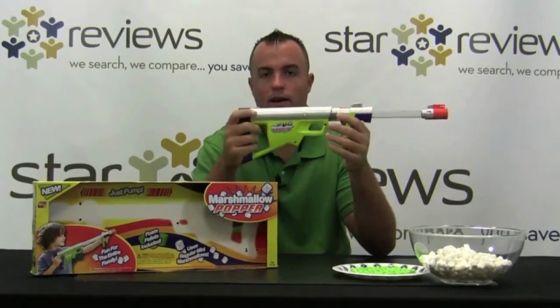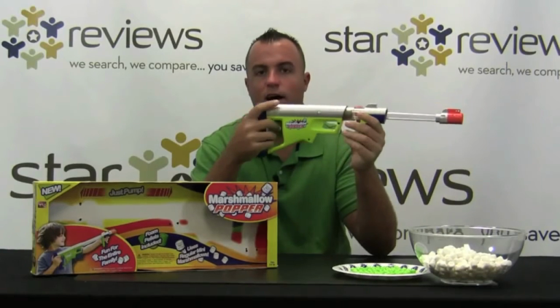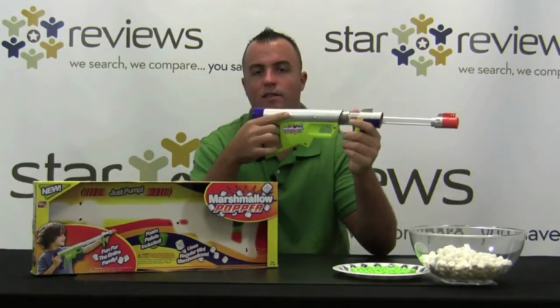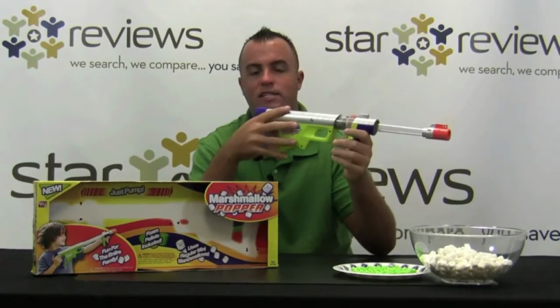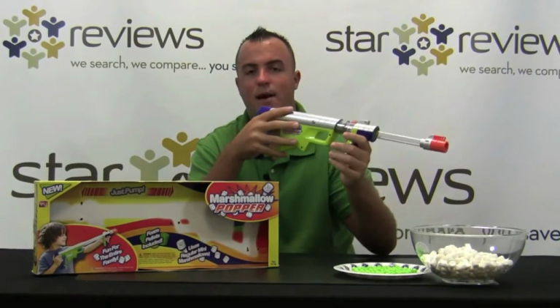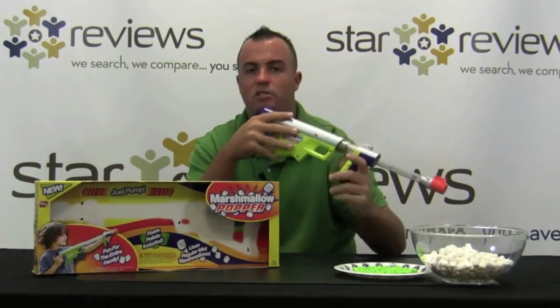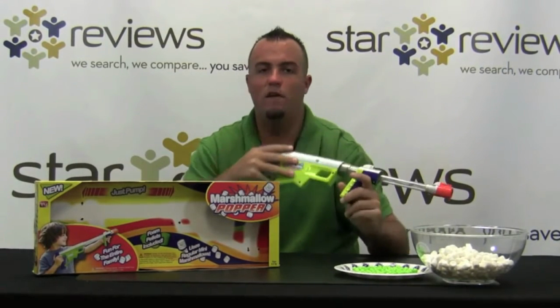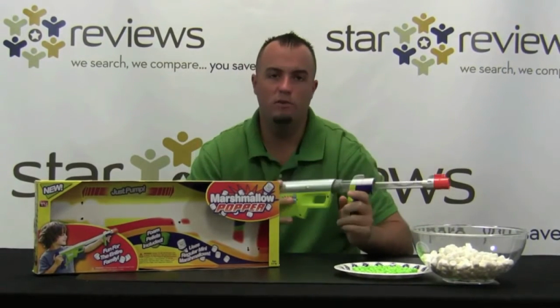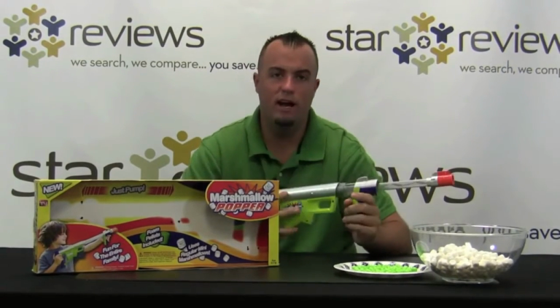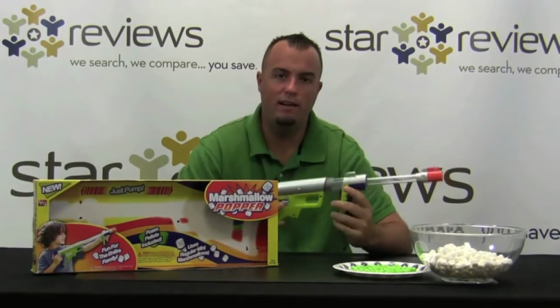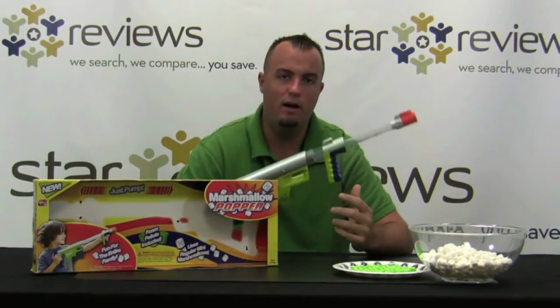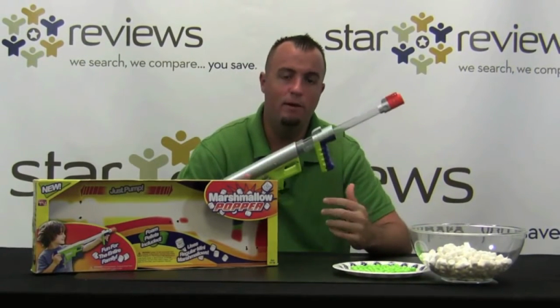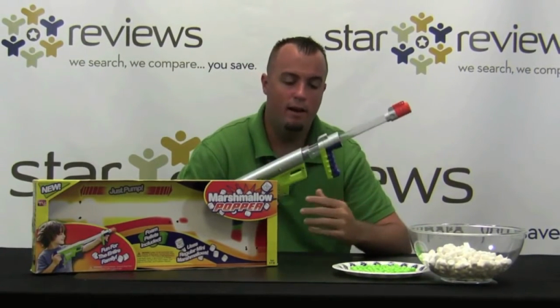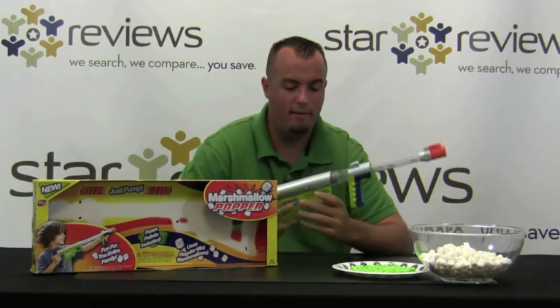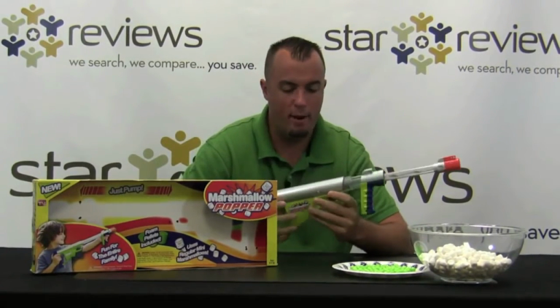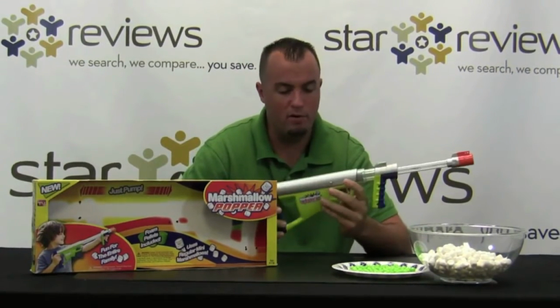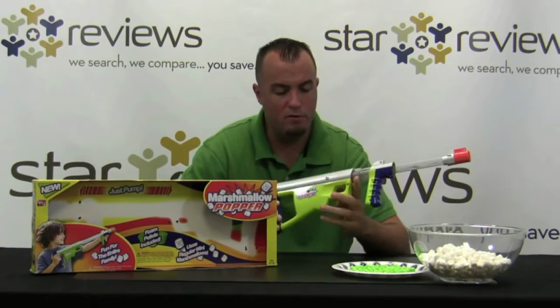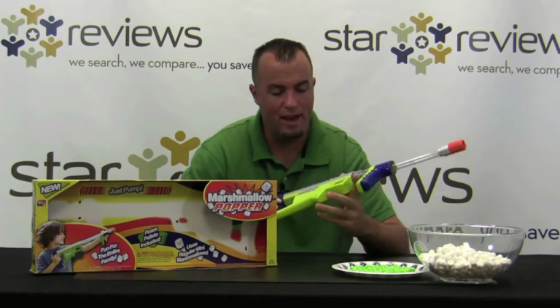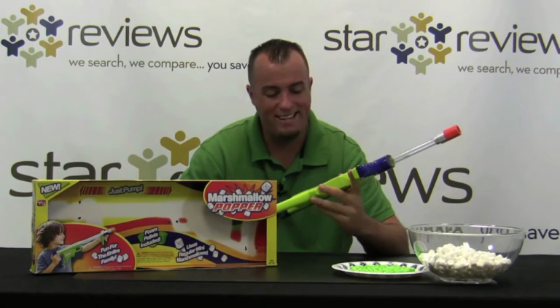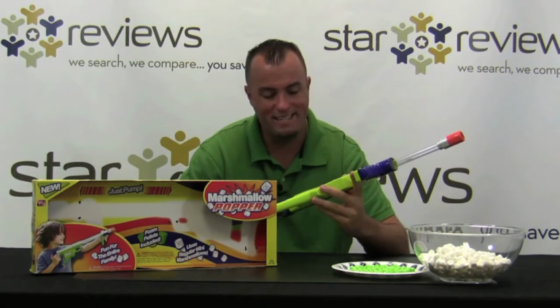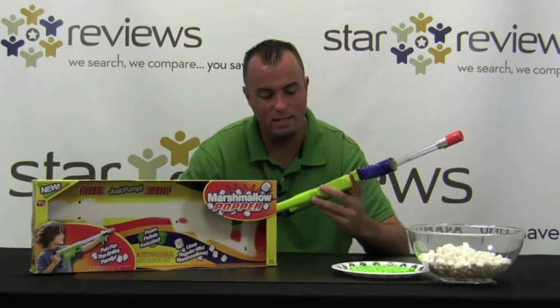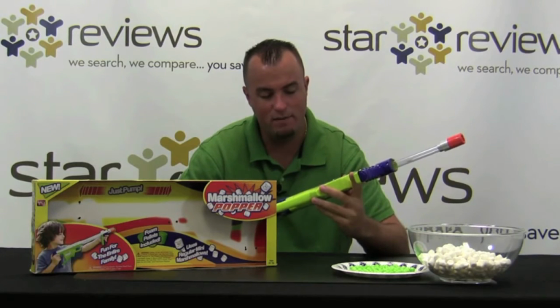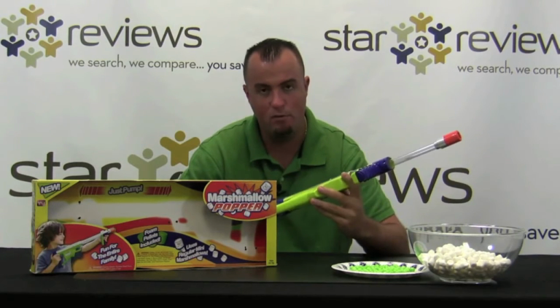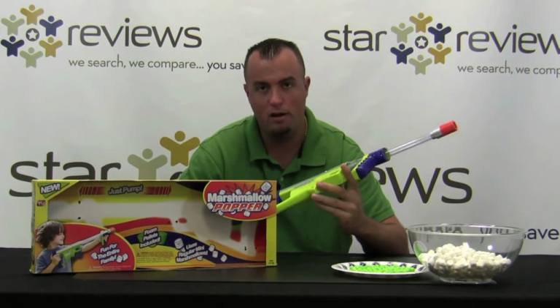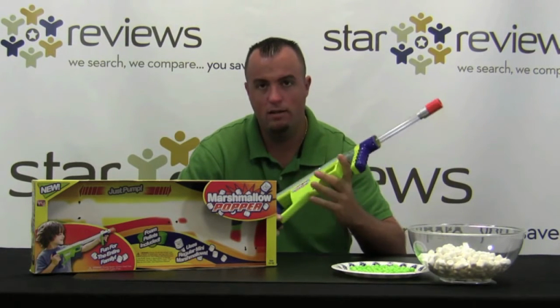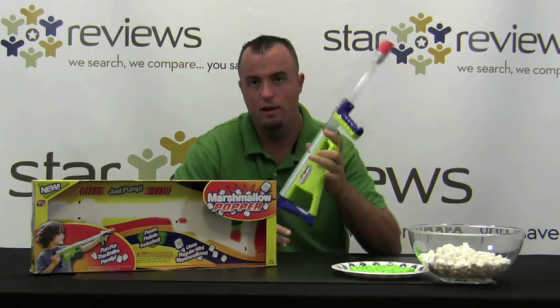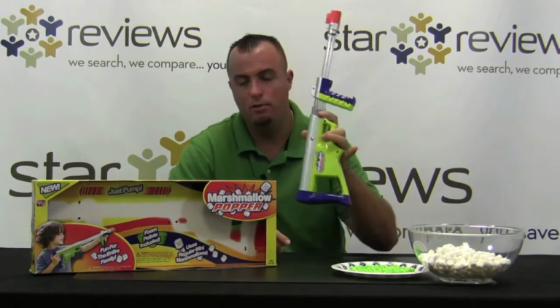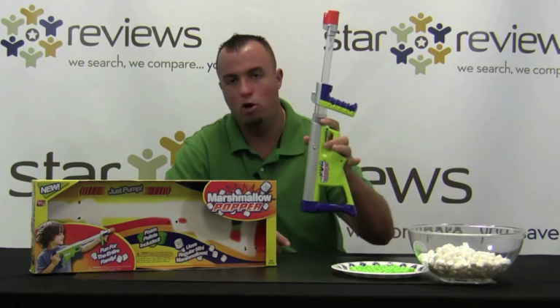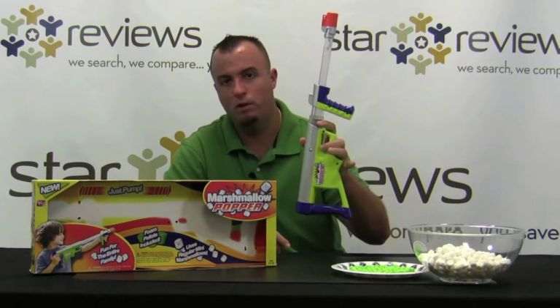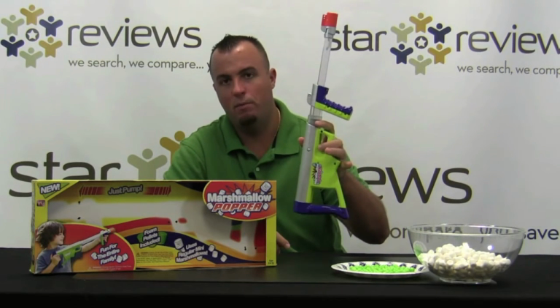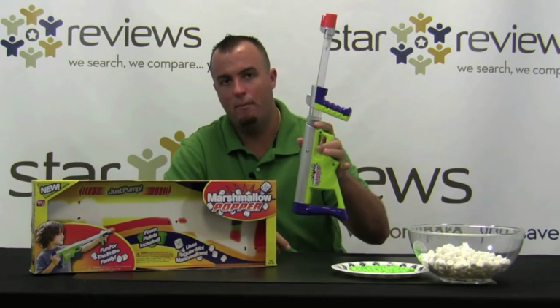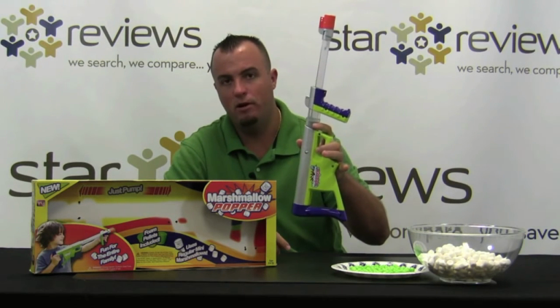Hi, this is Dan with StarReviews.com and today we're going to review the As Seen on TV product, the Marshmallow Popper Gun.